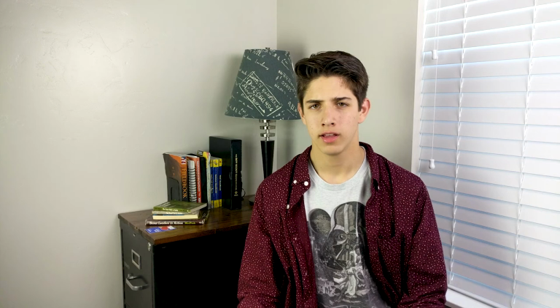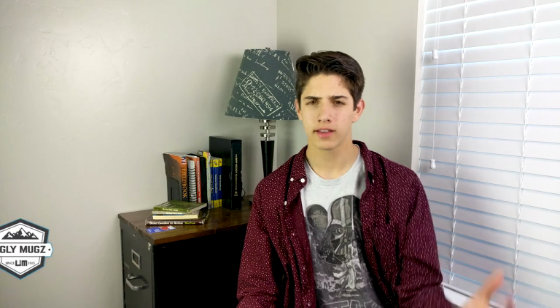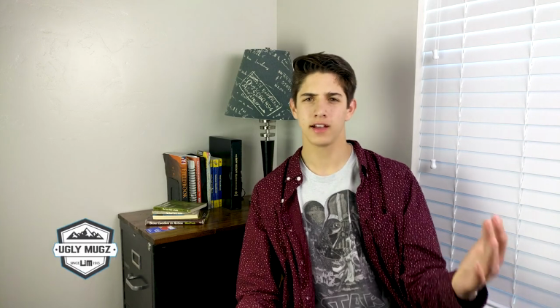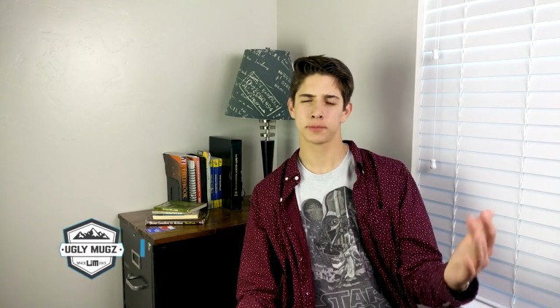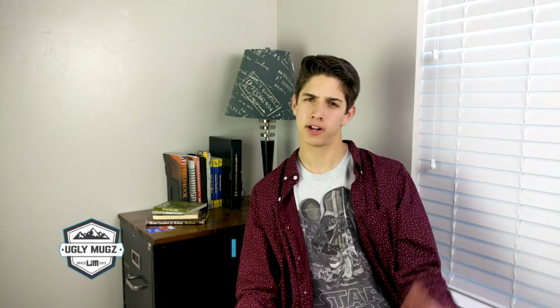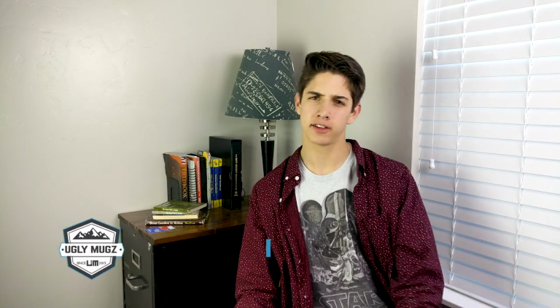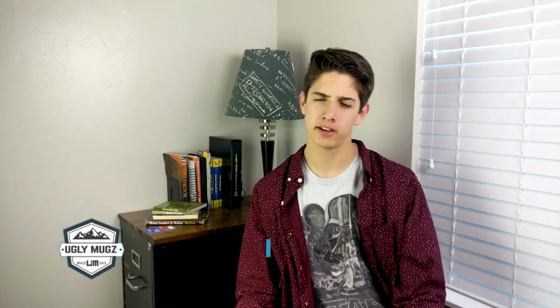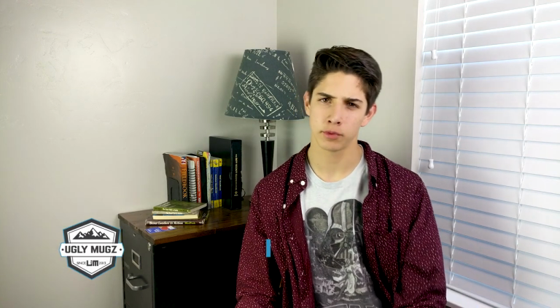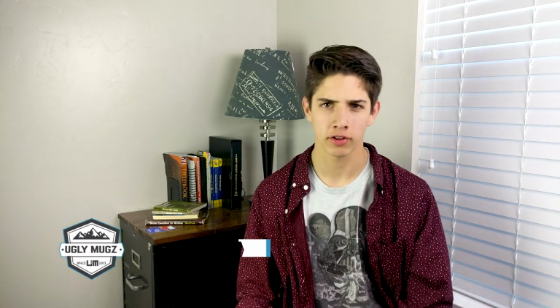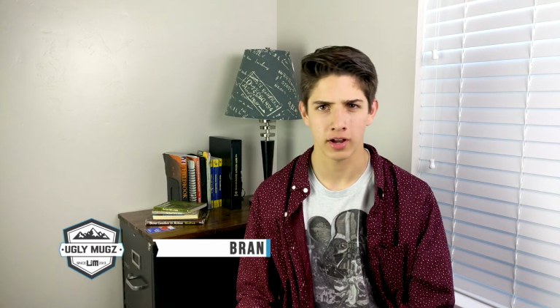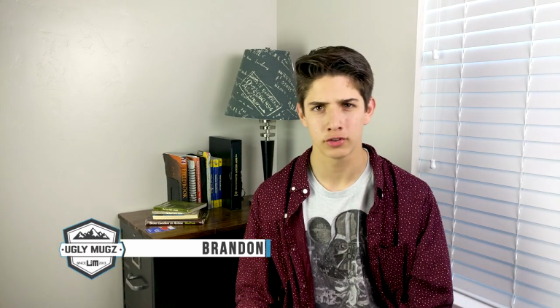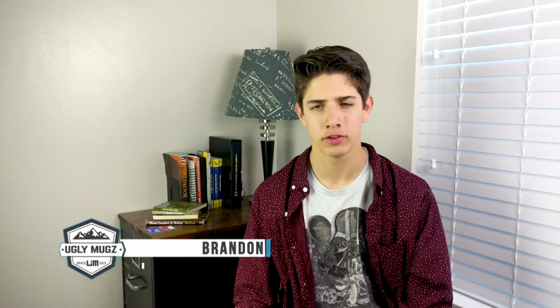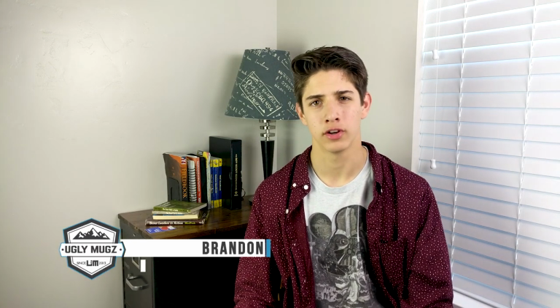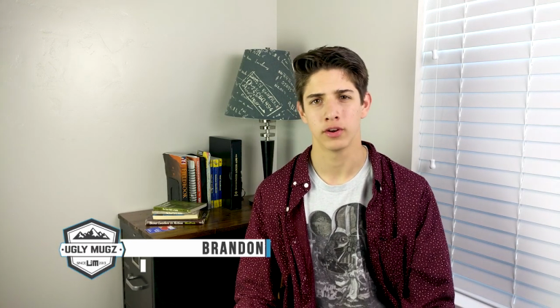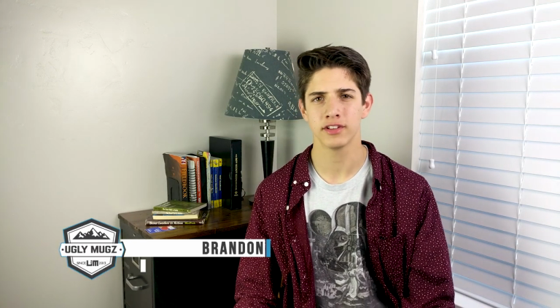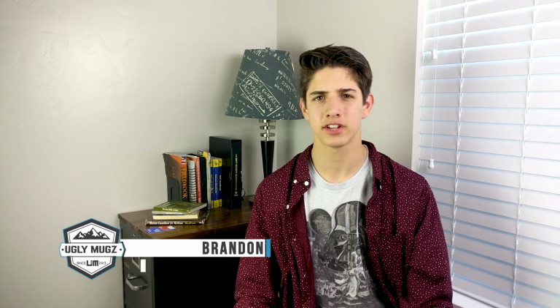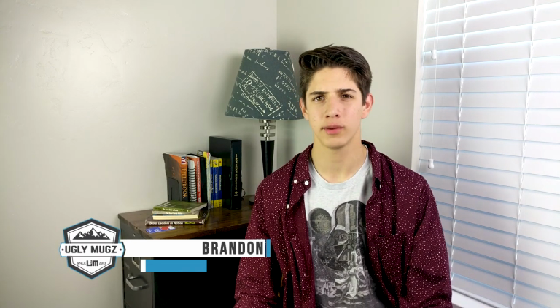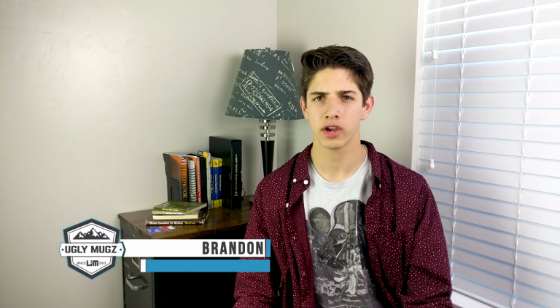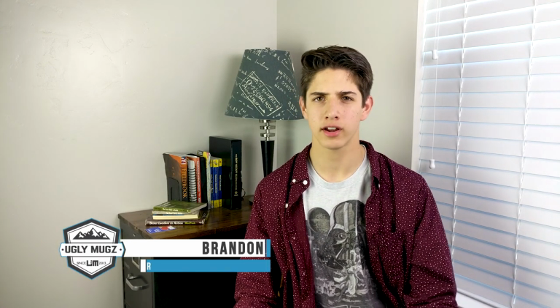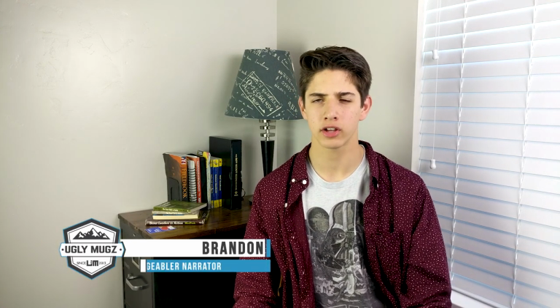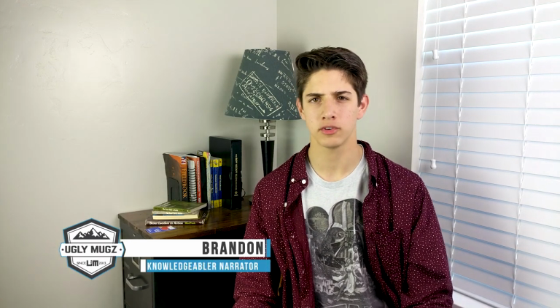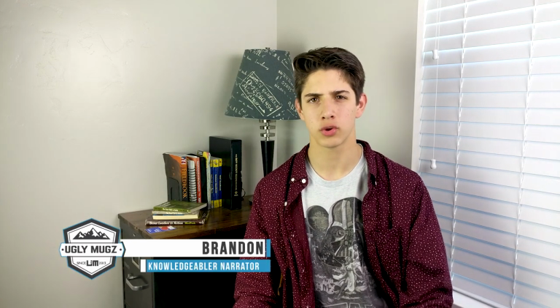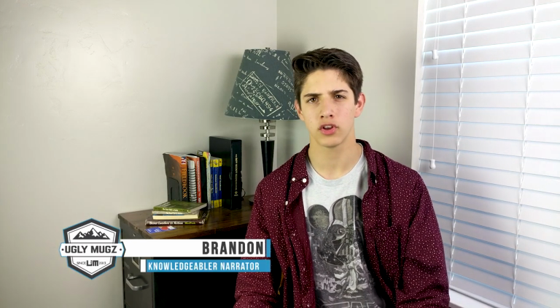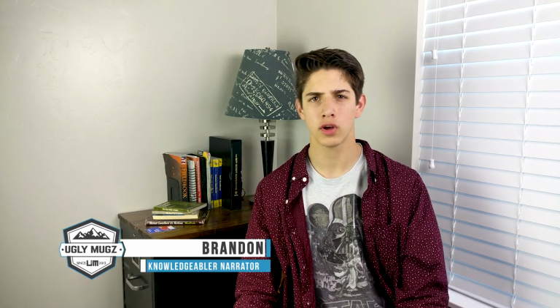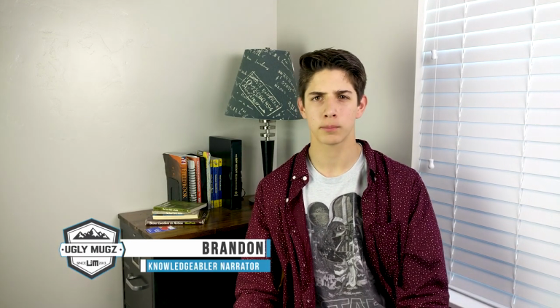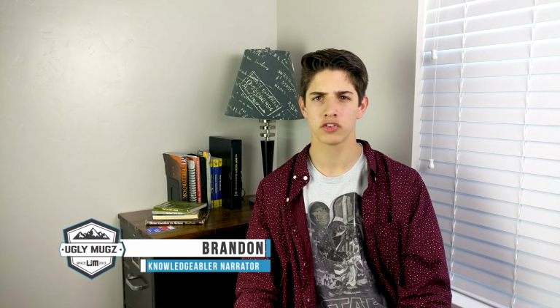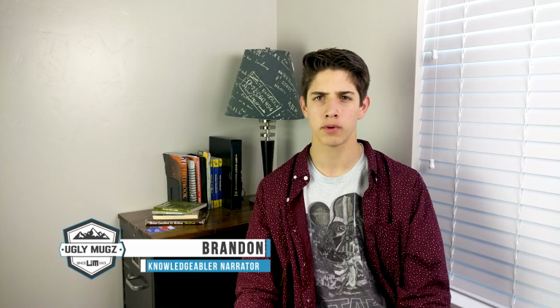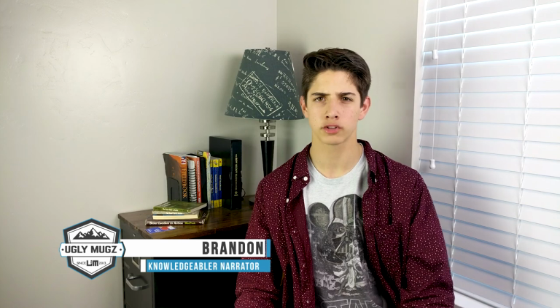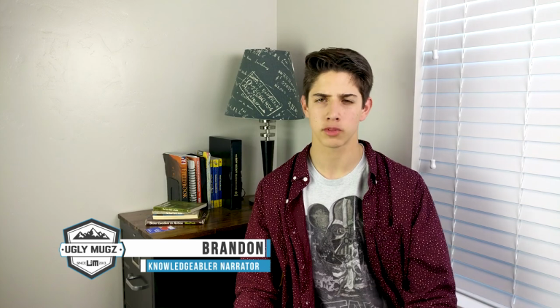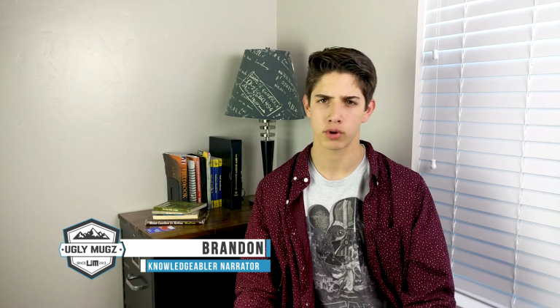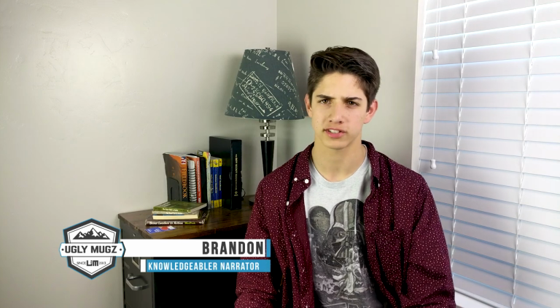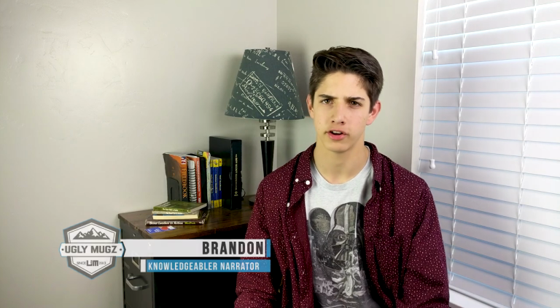Hey guys, it's Brandon again with another how-to video, and this time Brian and I are going to be showing y'all how to brand your mugs with a brass iron.